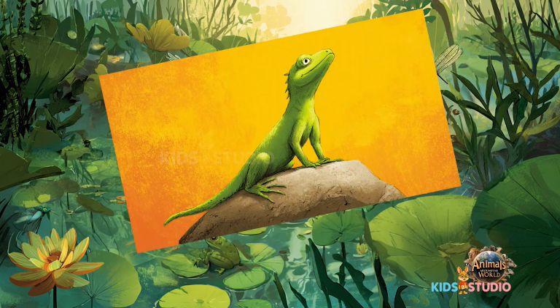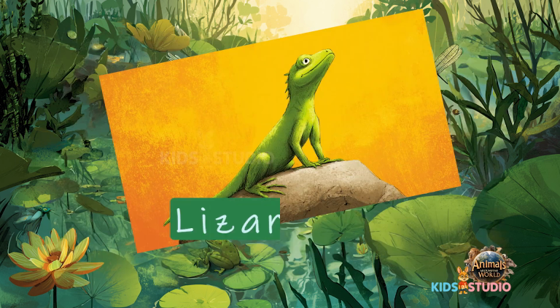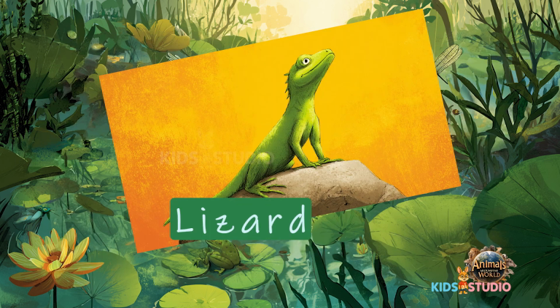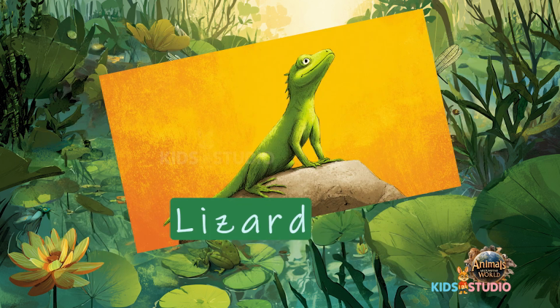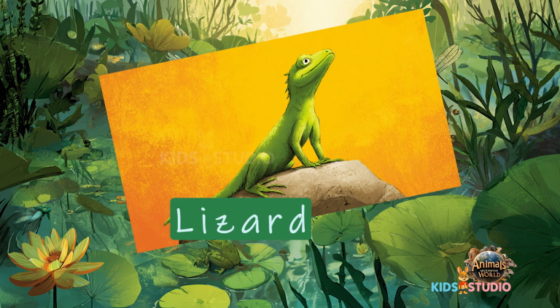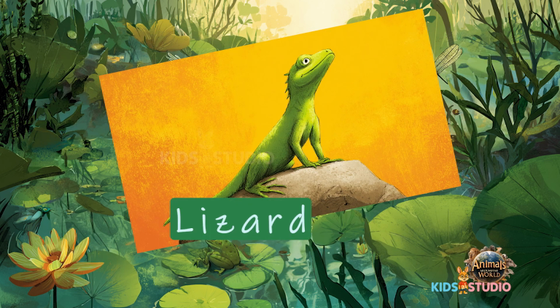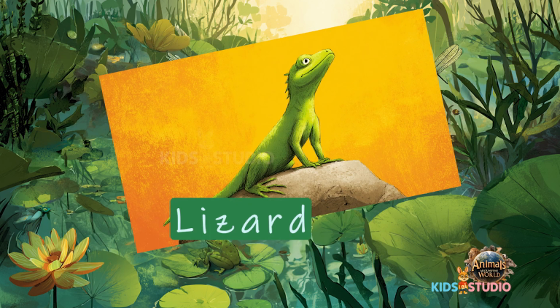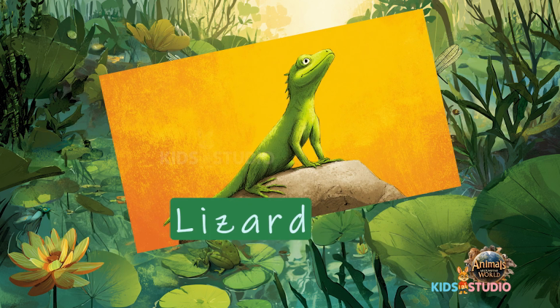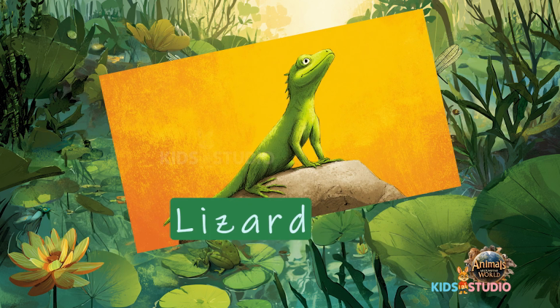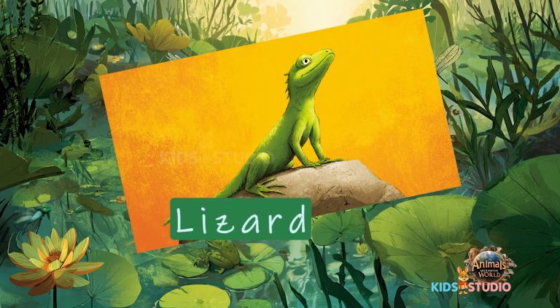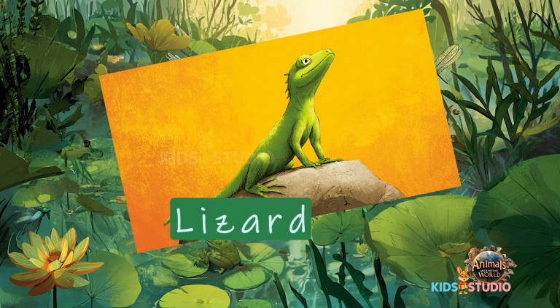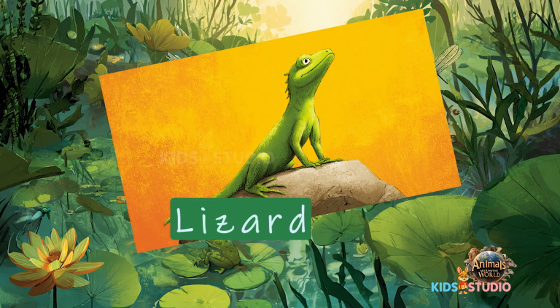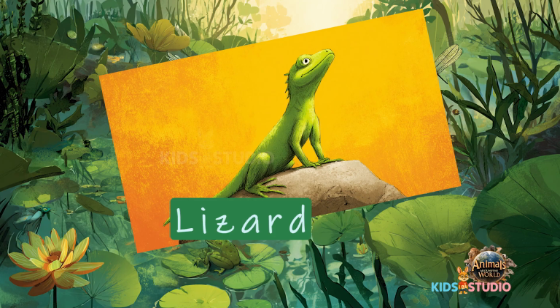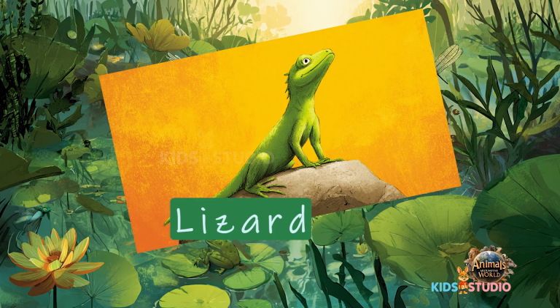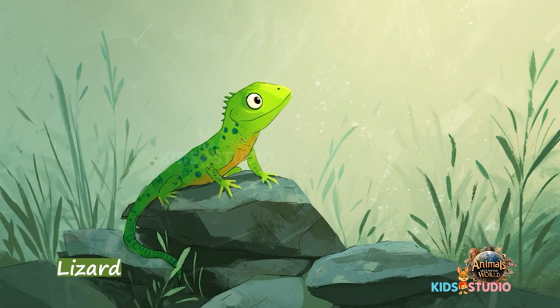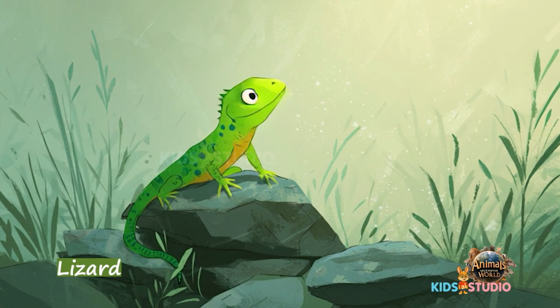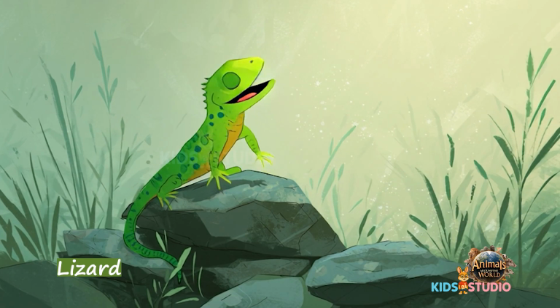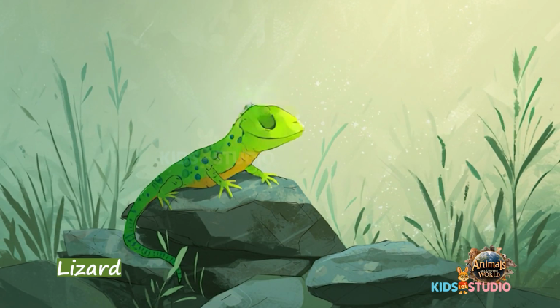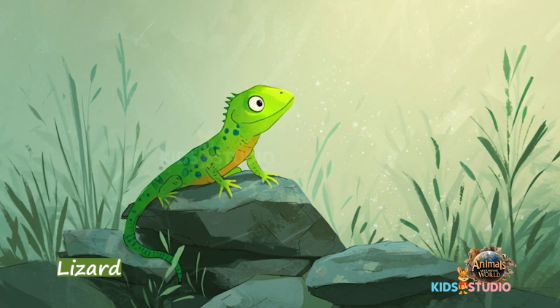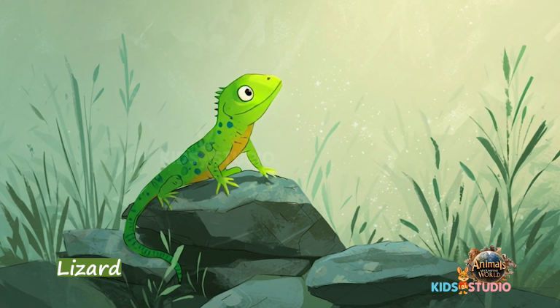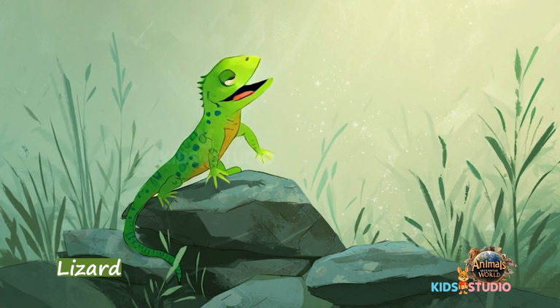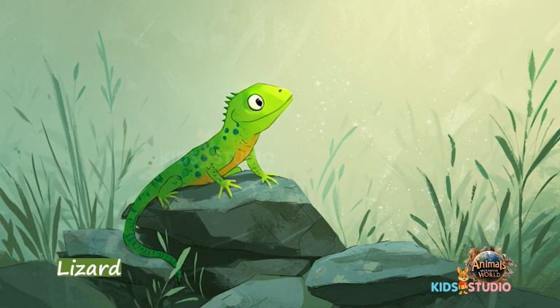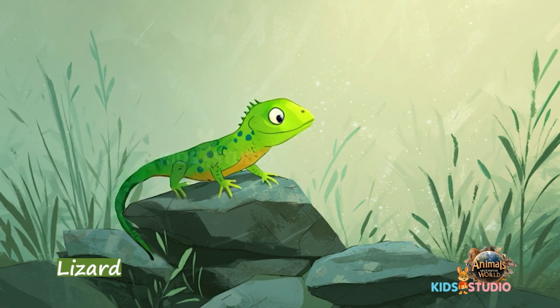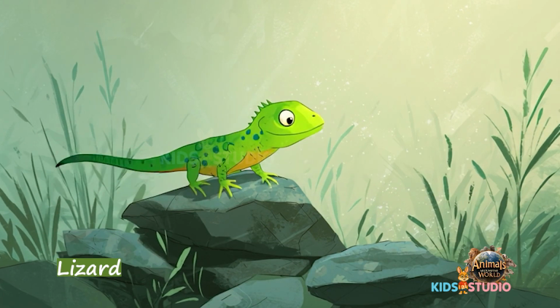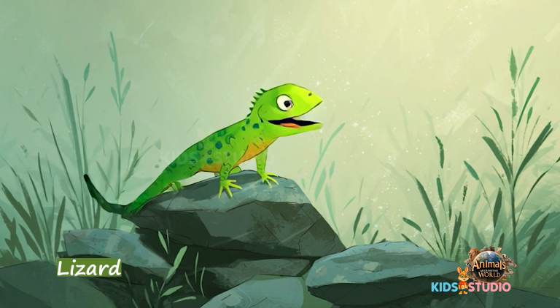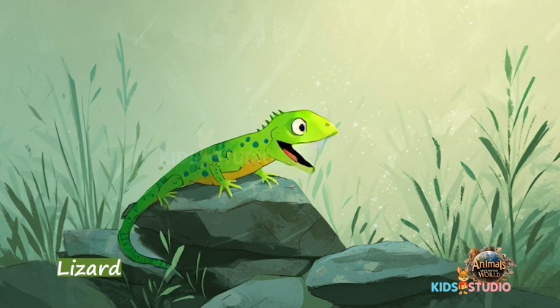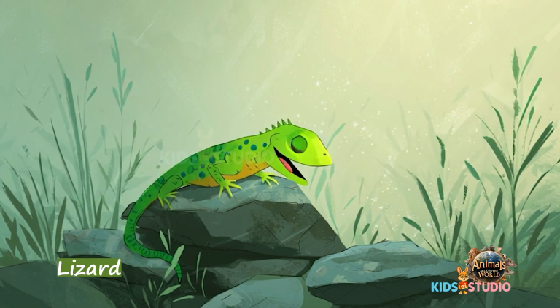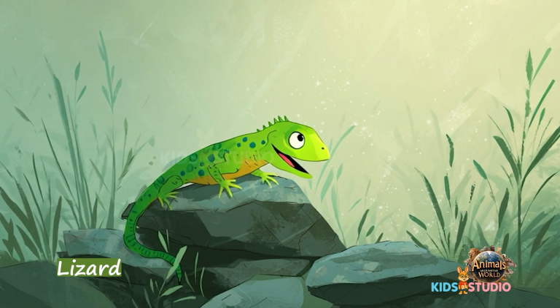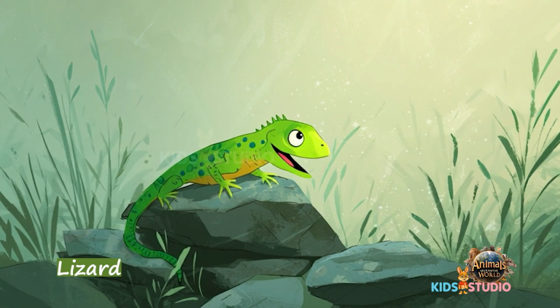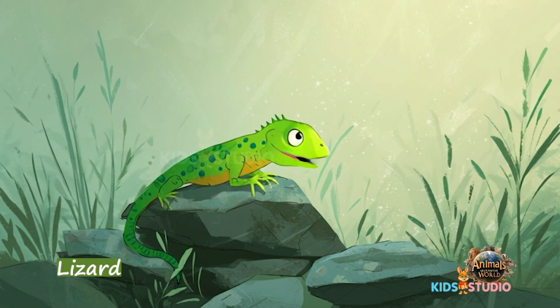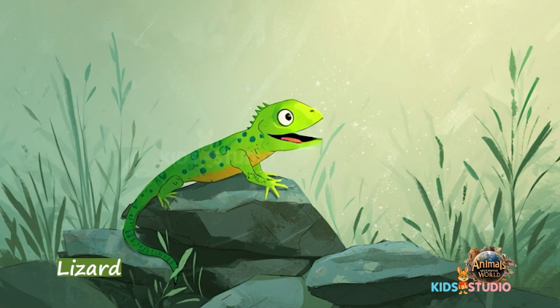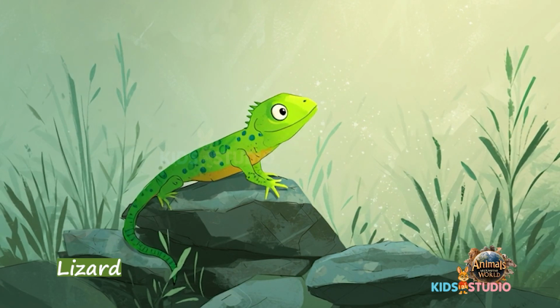Lizard — from tiny geckos to giant Komodo dragons.